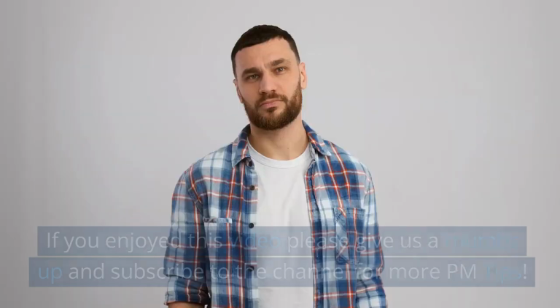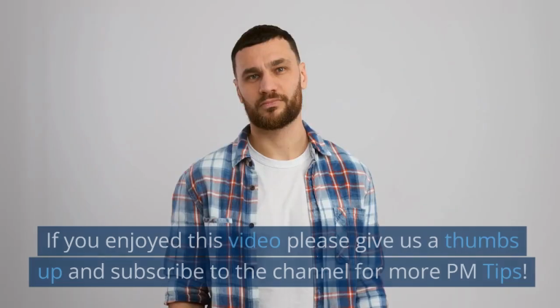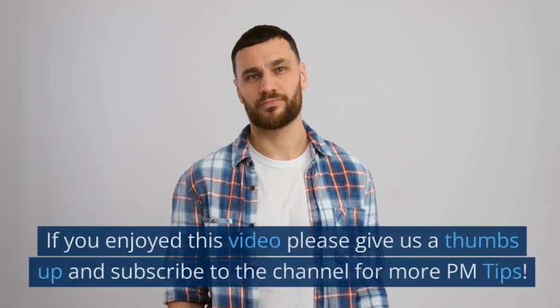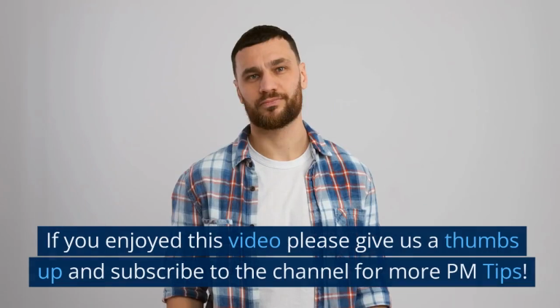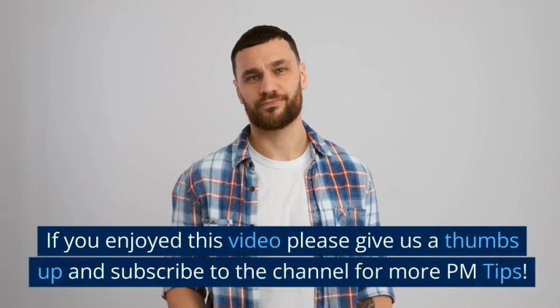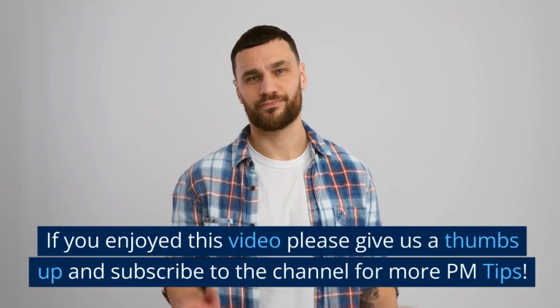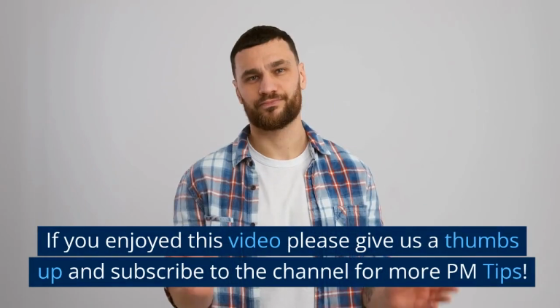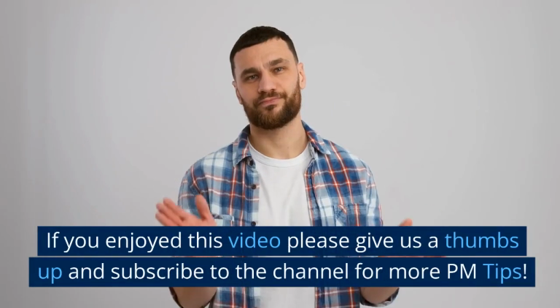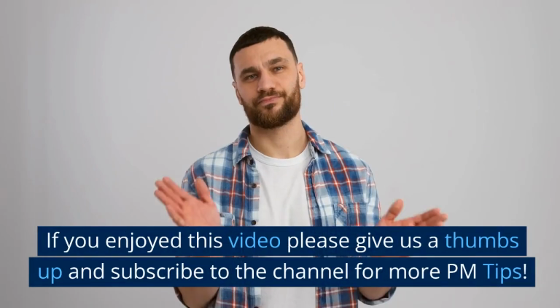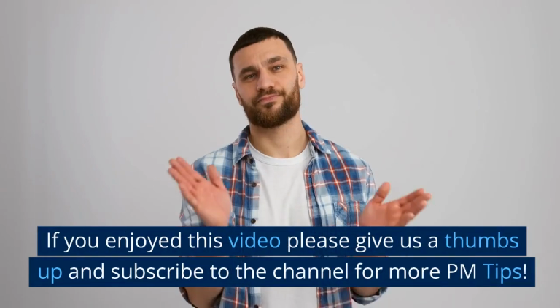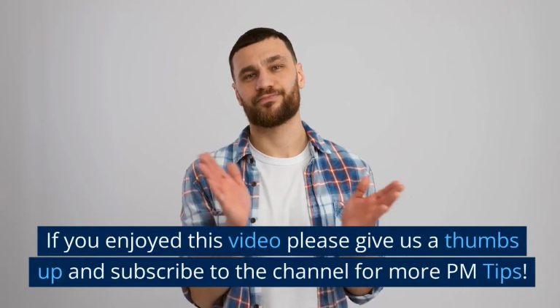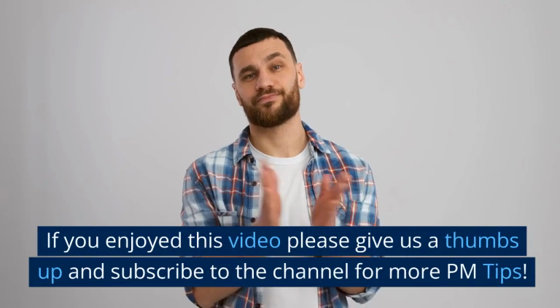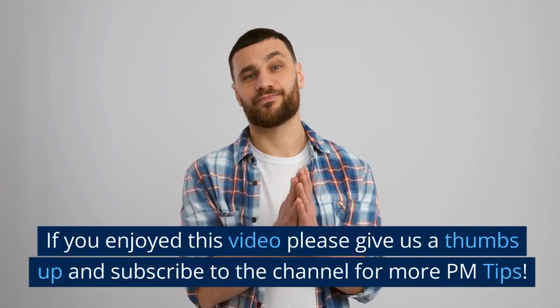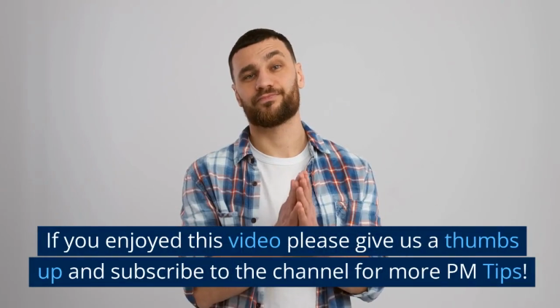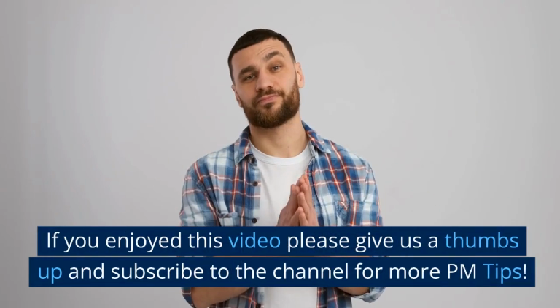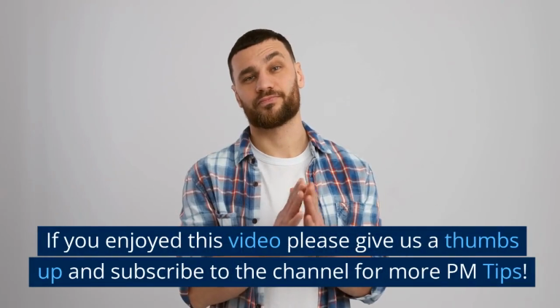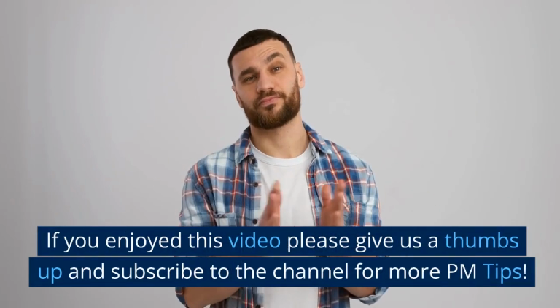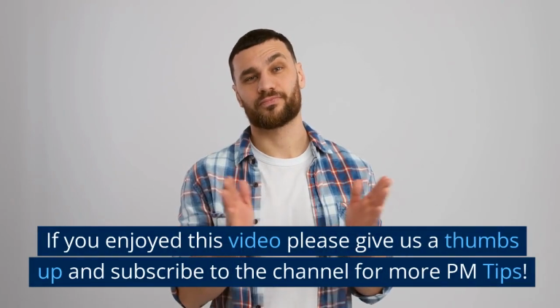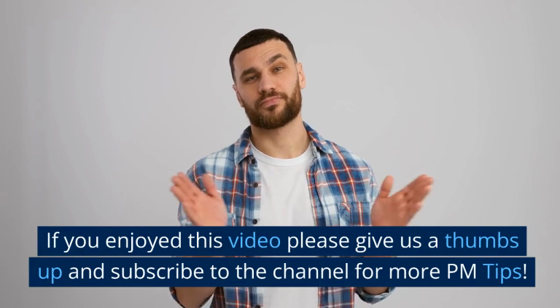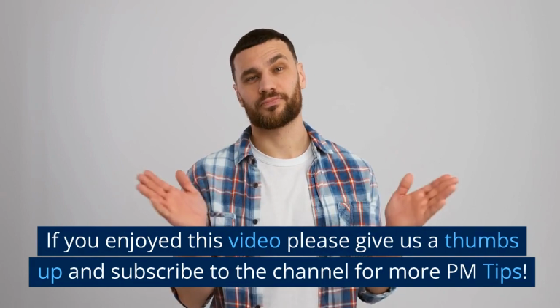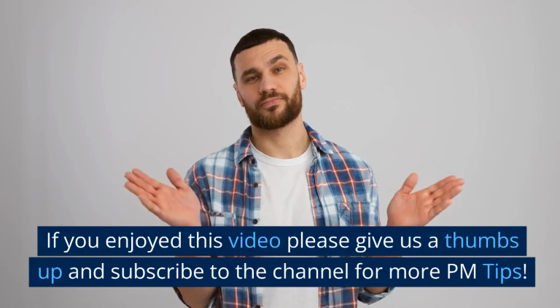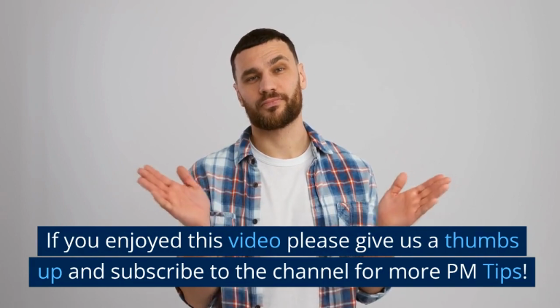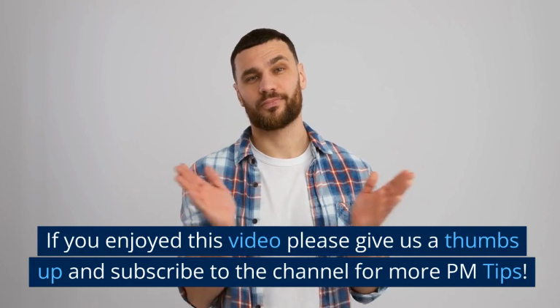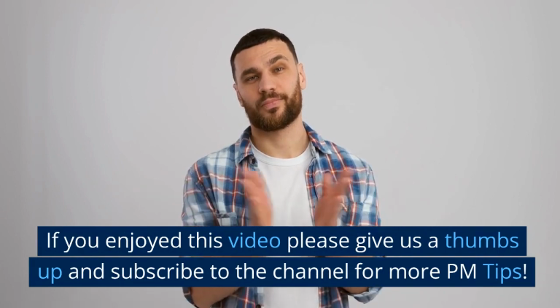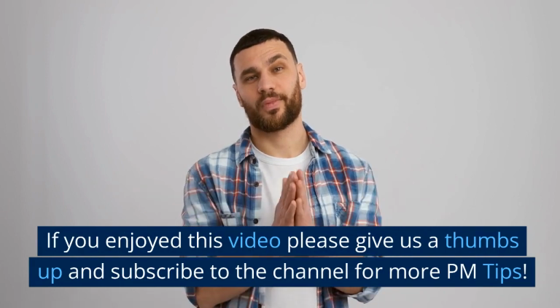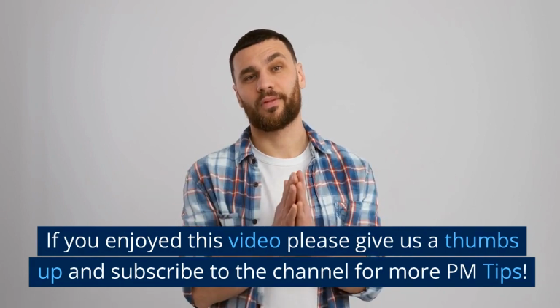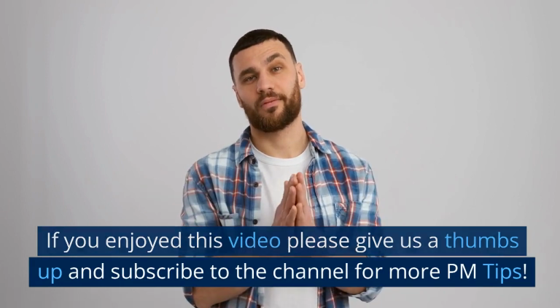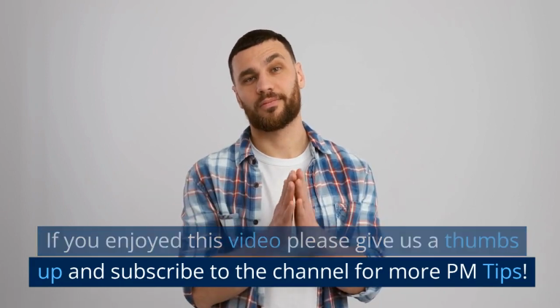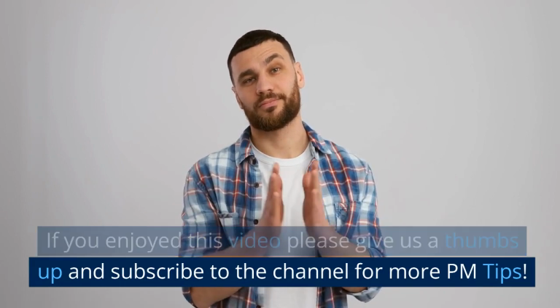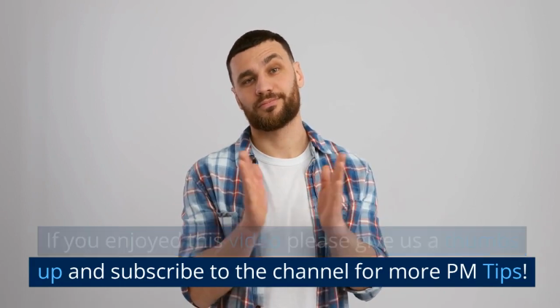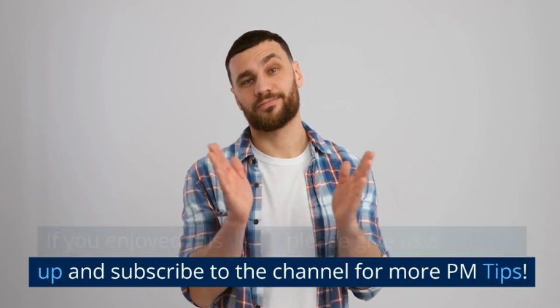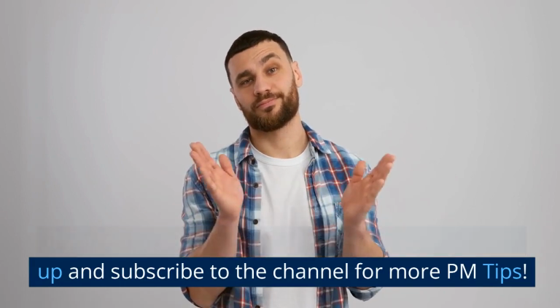If you enjoyed this video, please give us a thumbs up and subscribe to the channel for more PM tips.